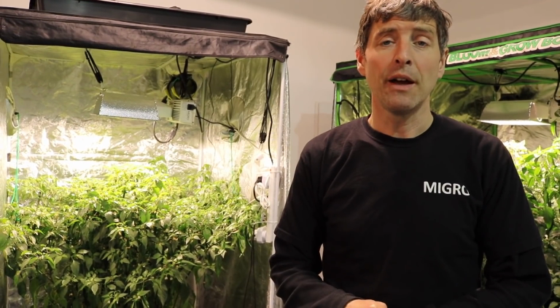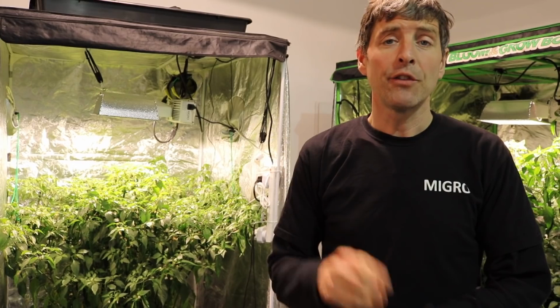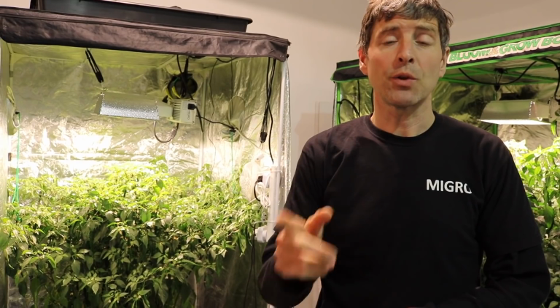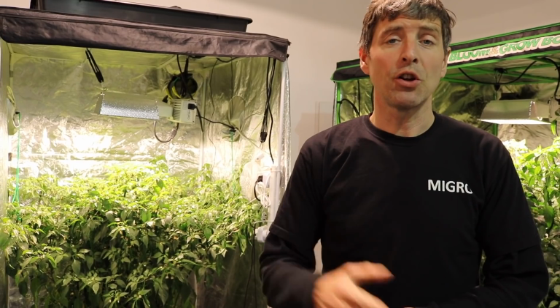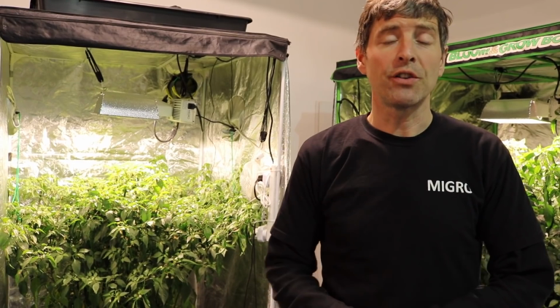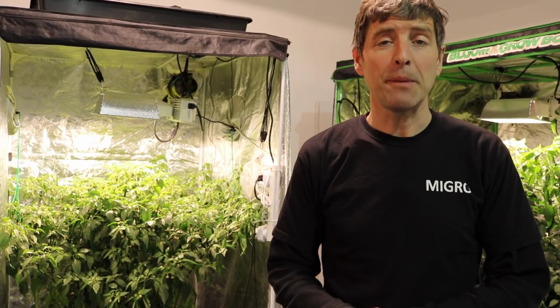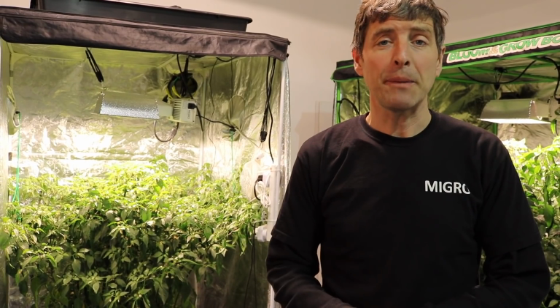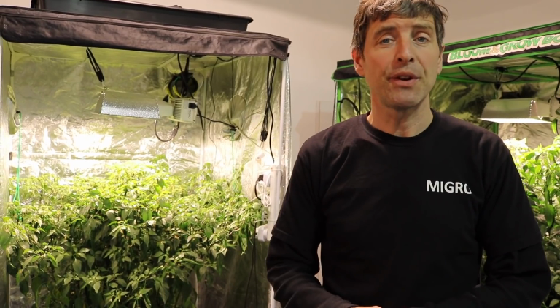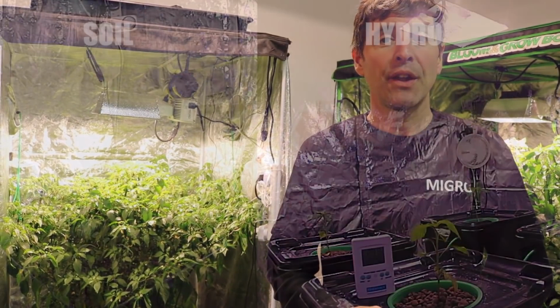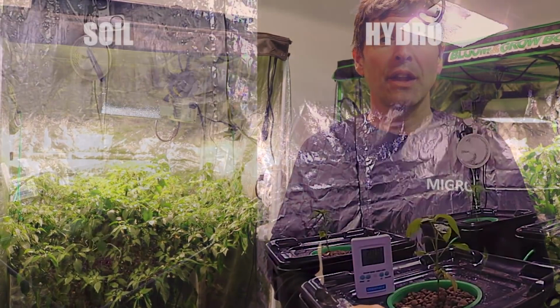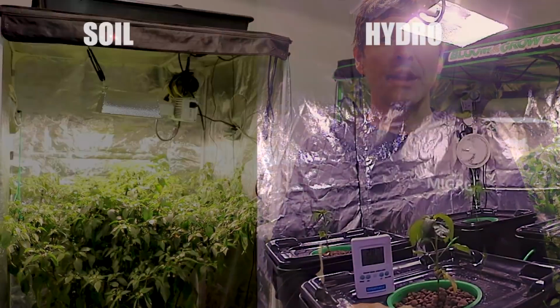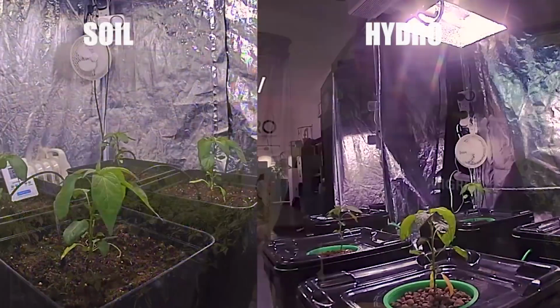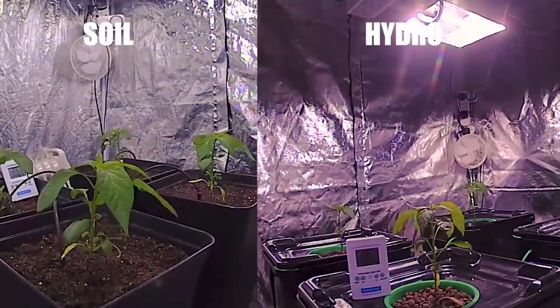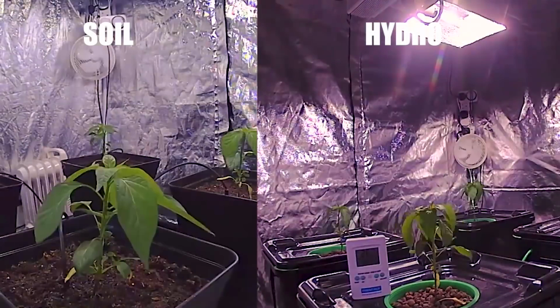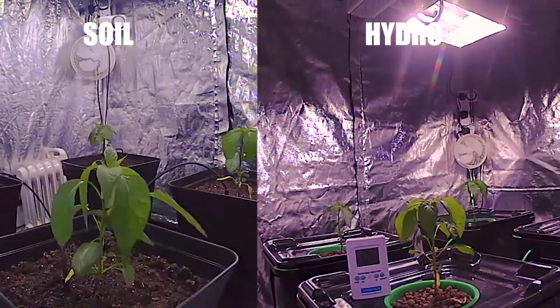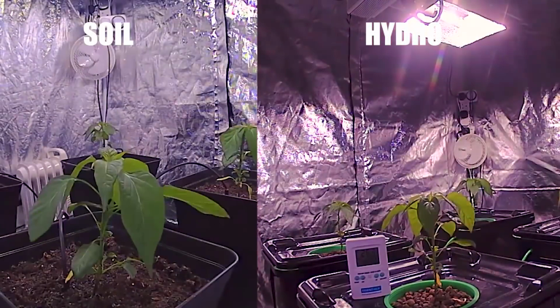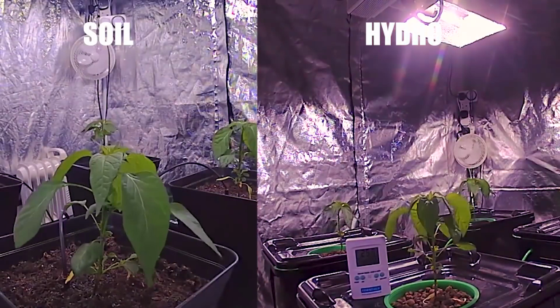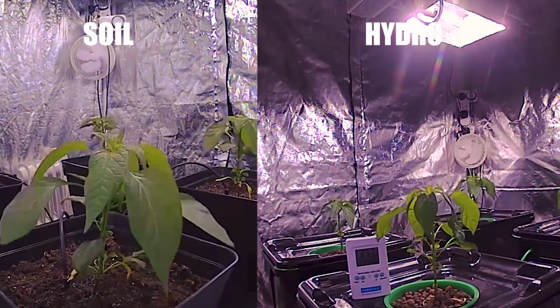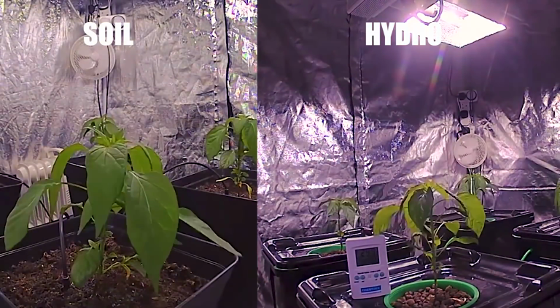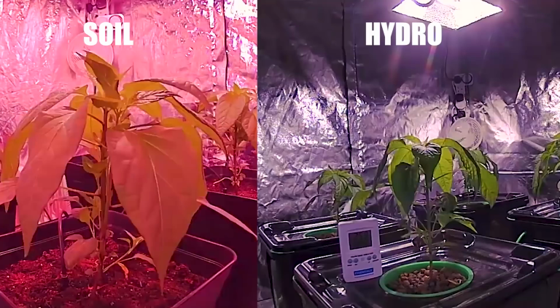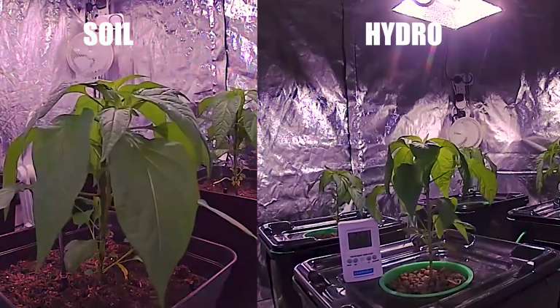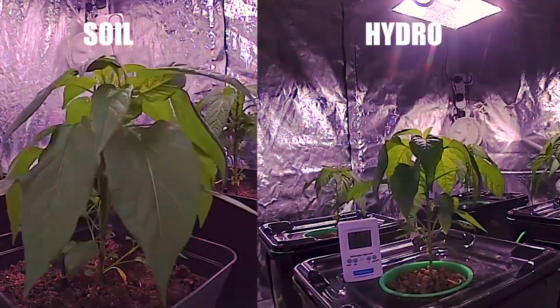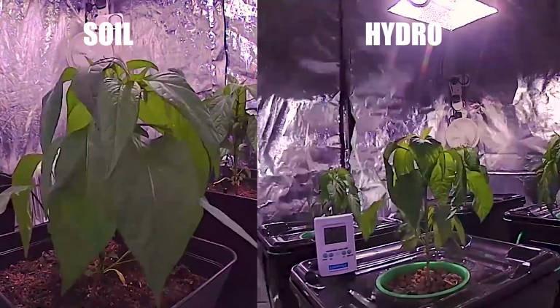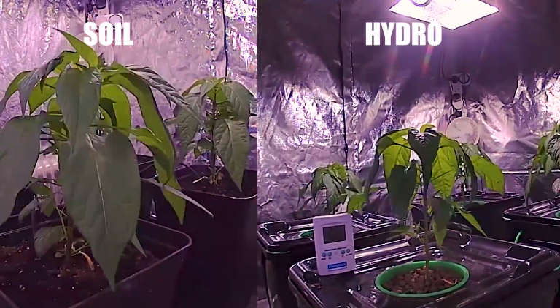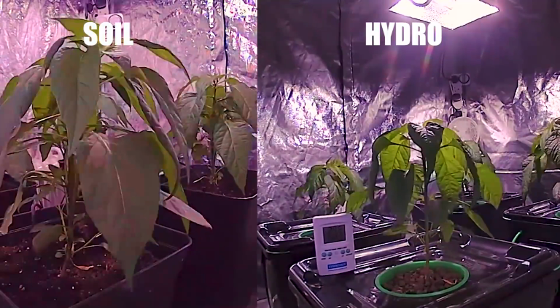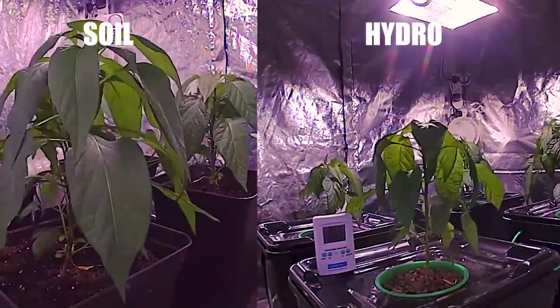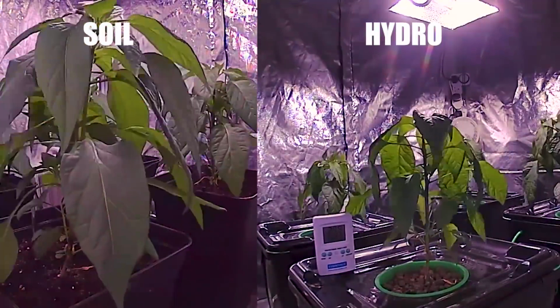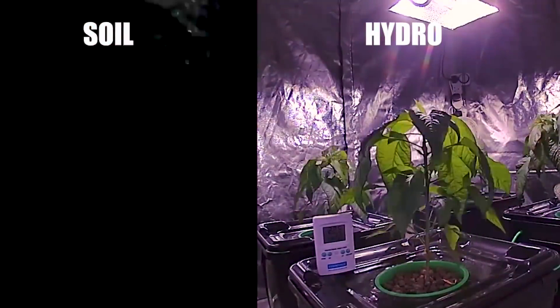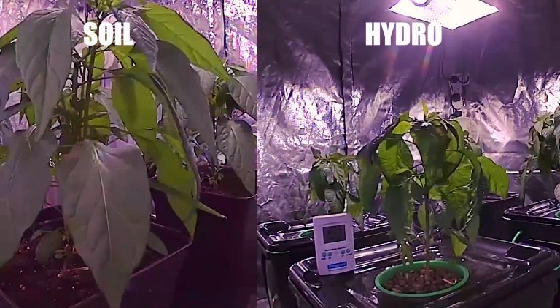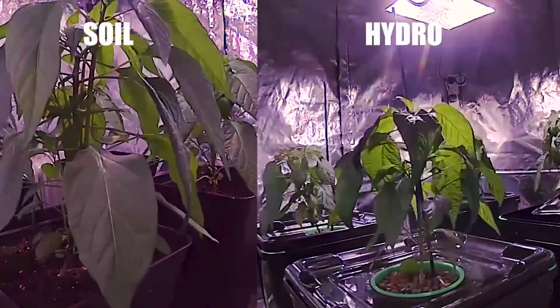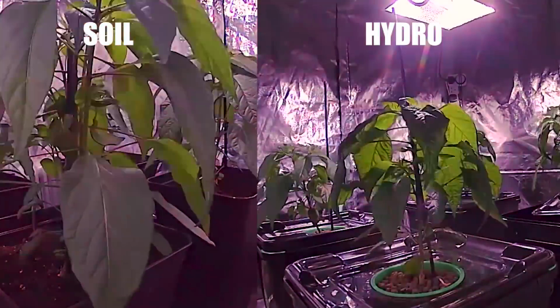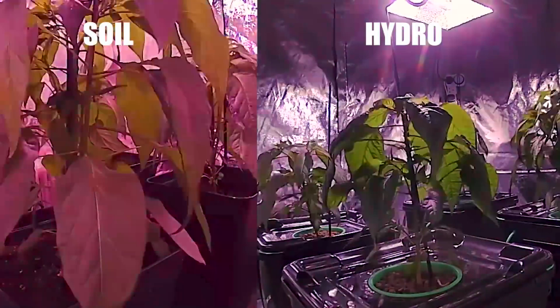First we're going to look at the time-lapse and watch the two grows side by side, and then we're going to look at the plants closely.